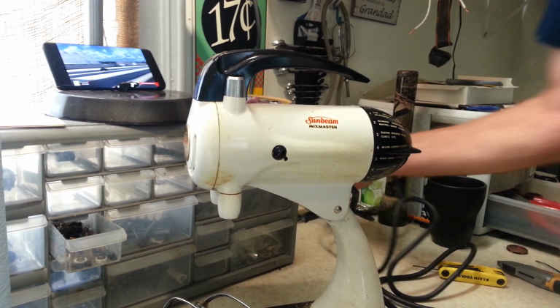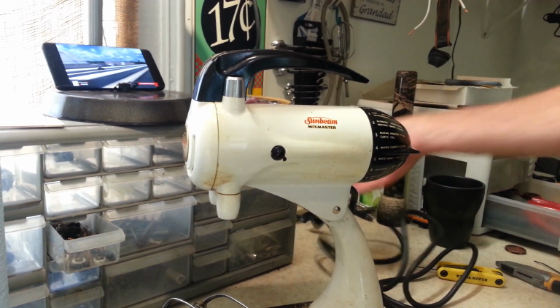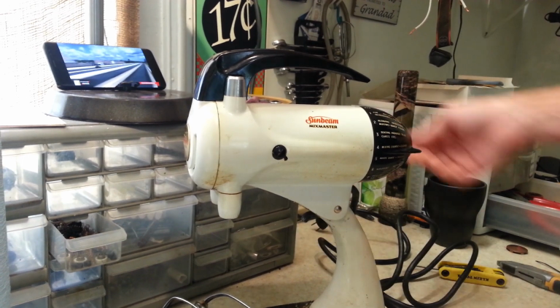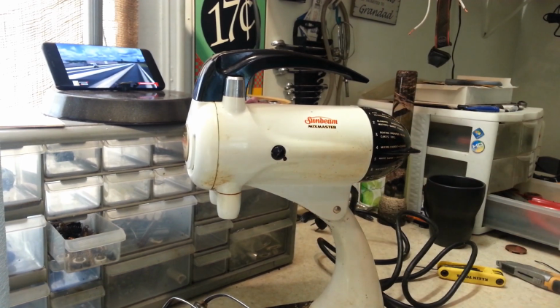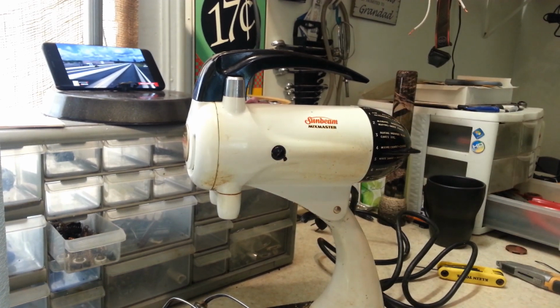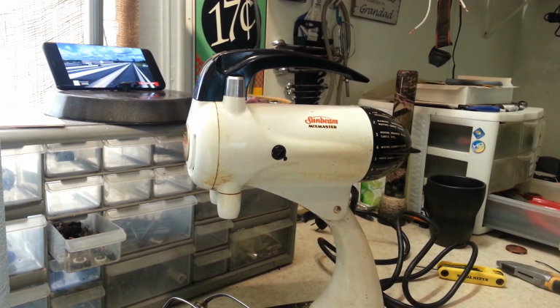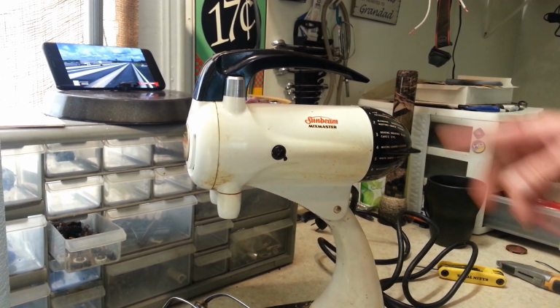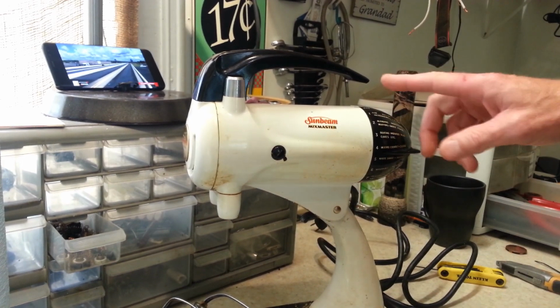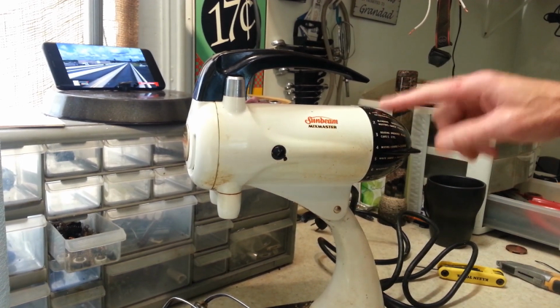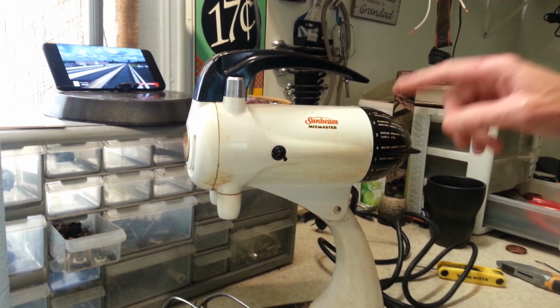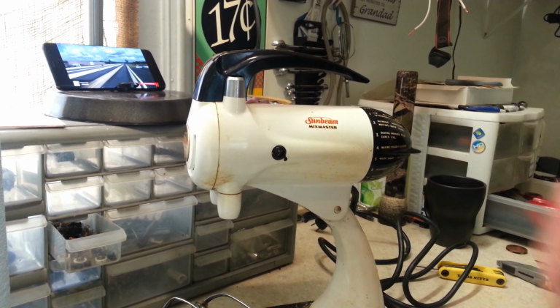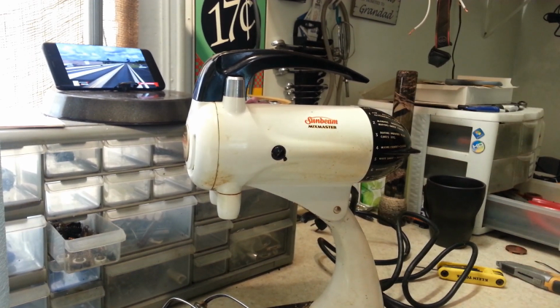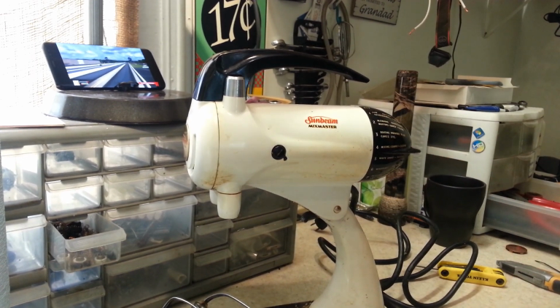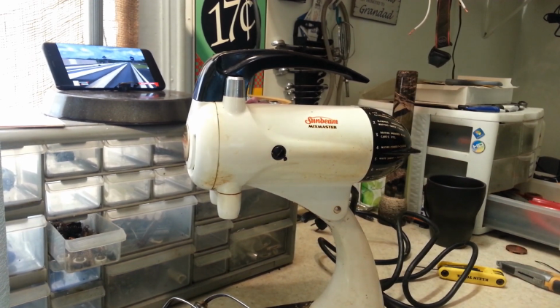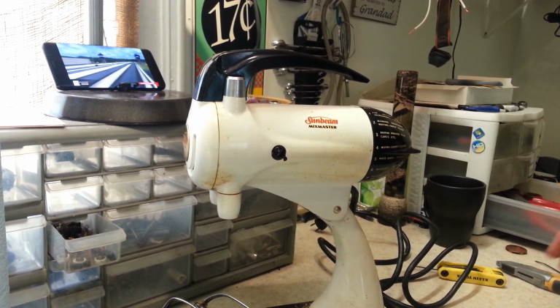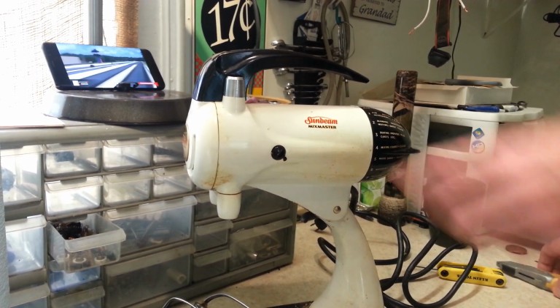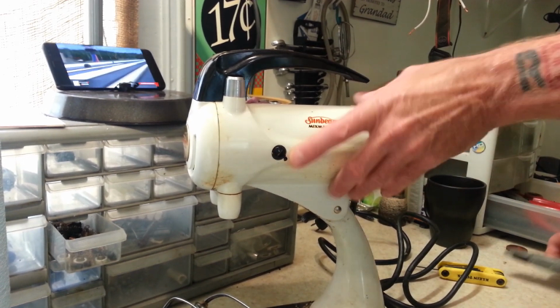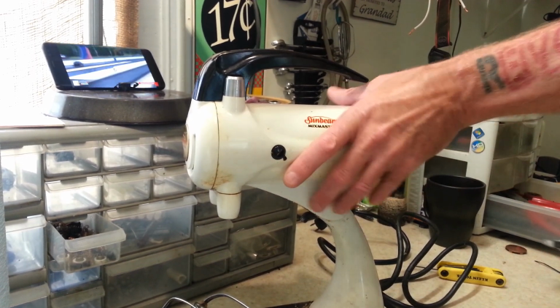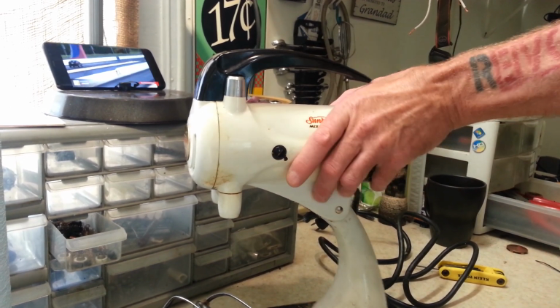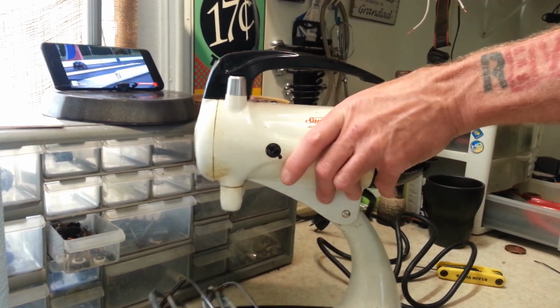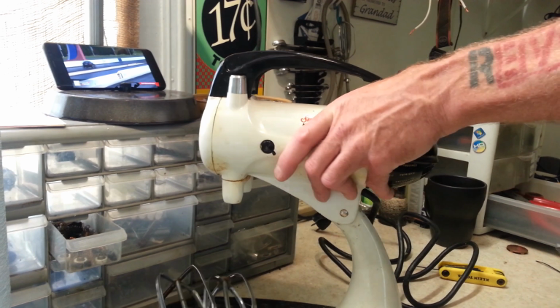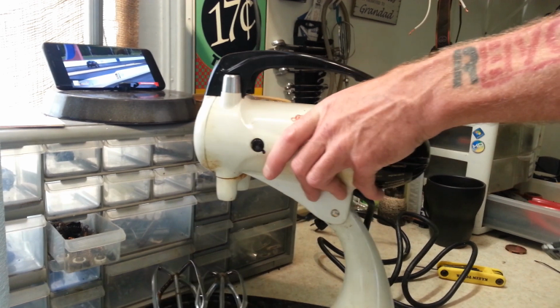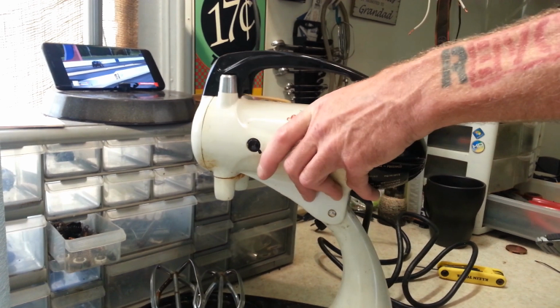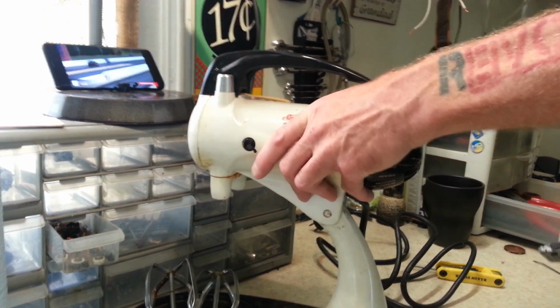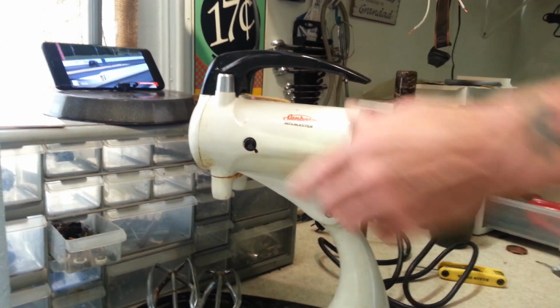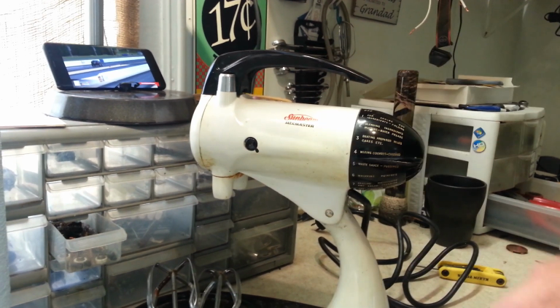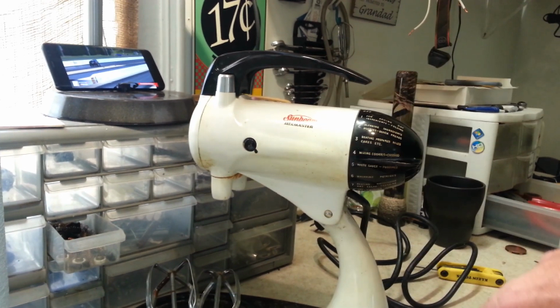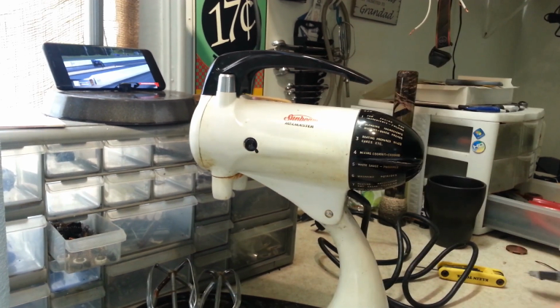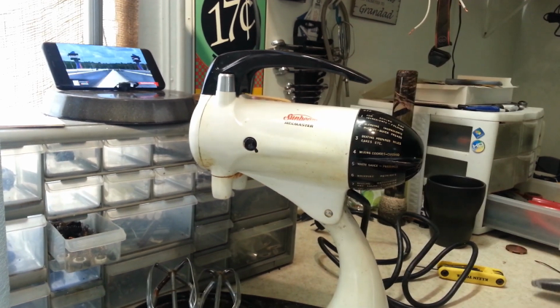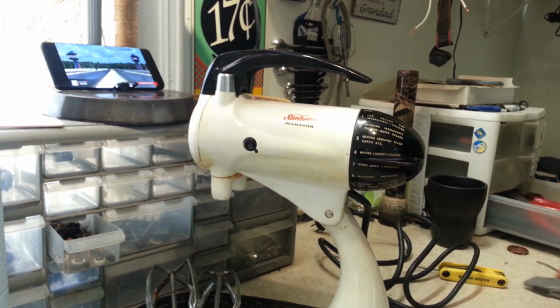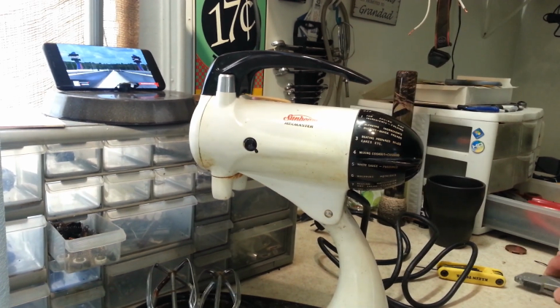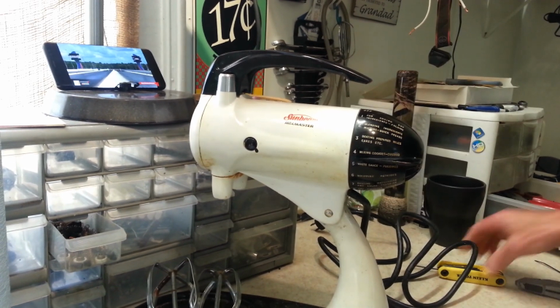So as you can tell, it won't even shut off. We're going to go through and take a look at this and see what we can find out.